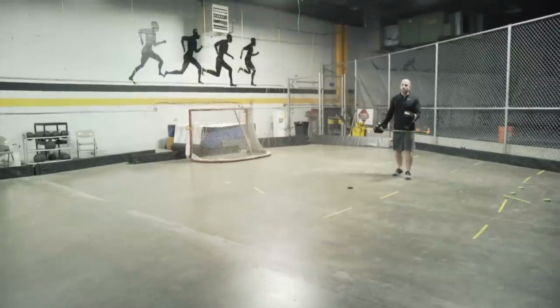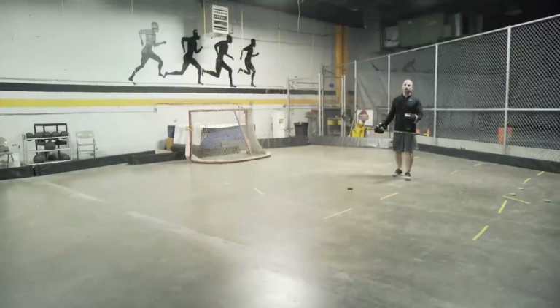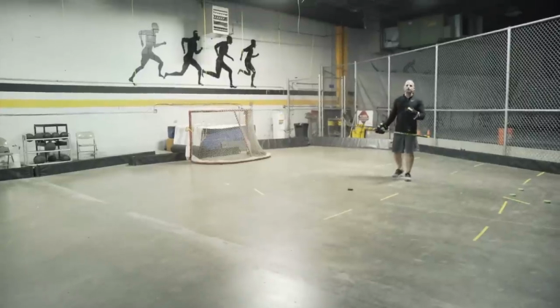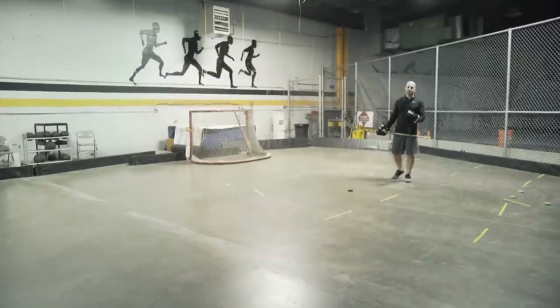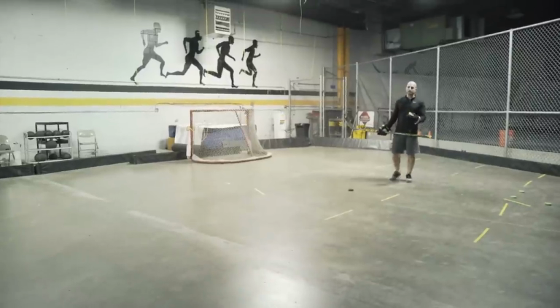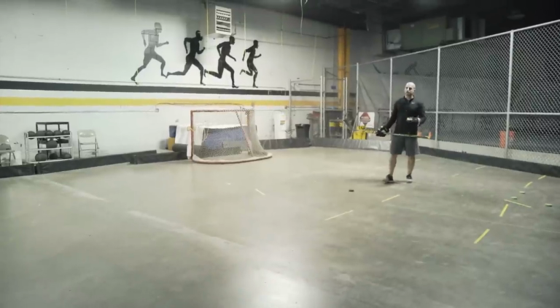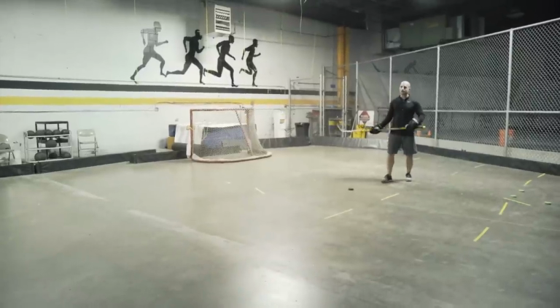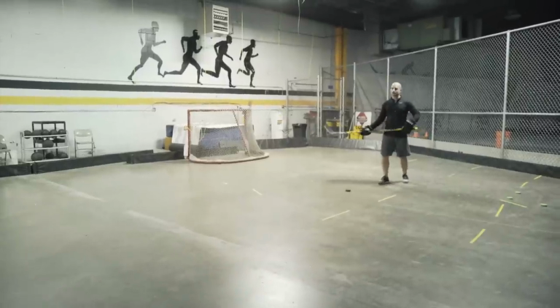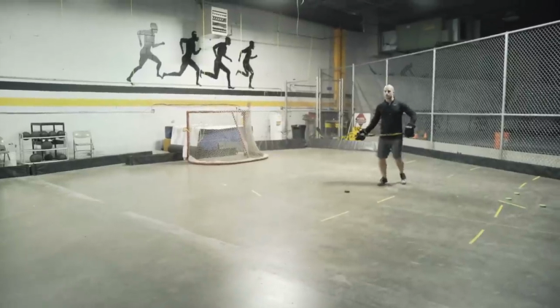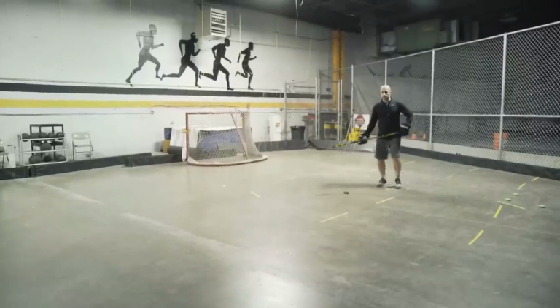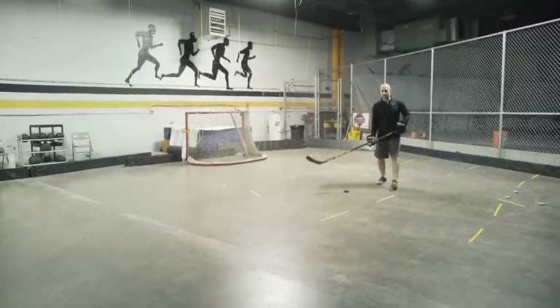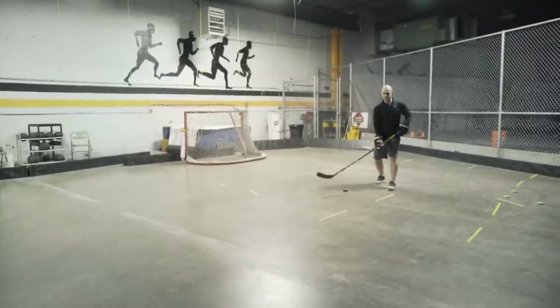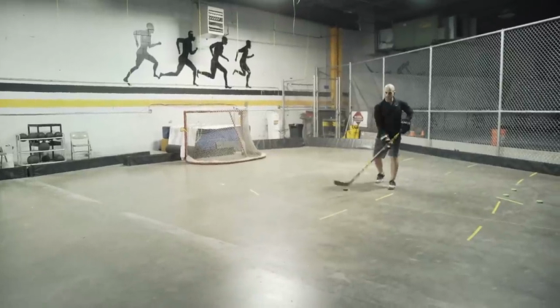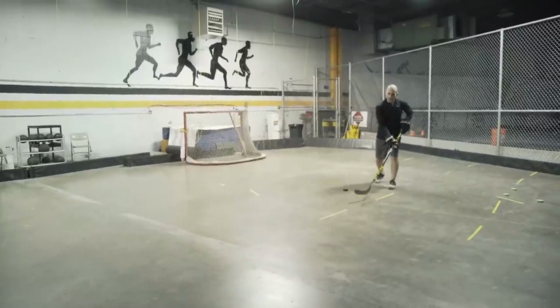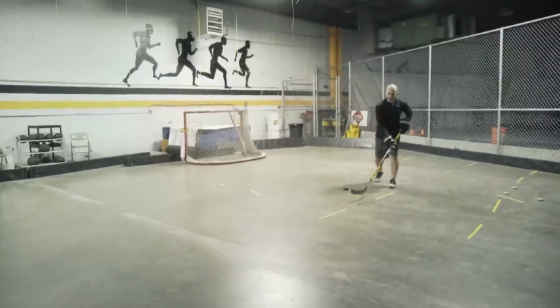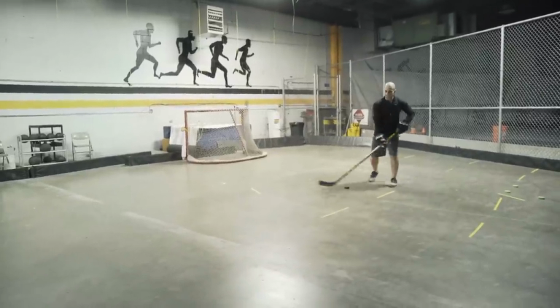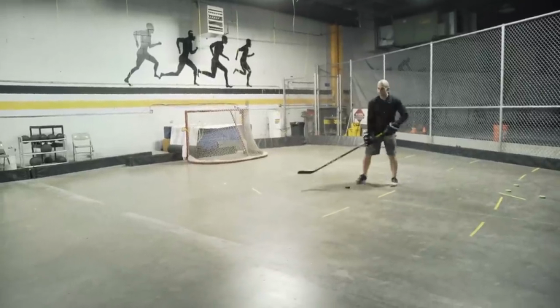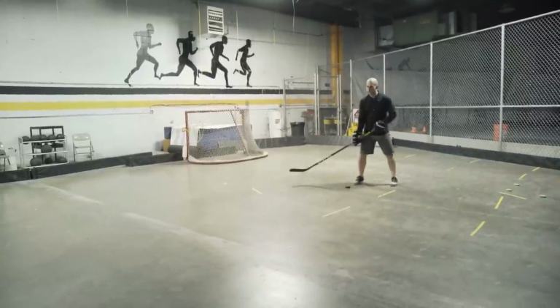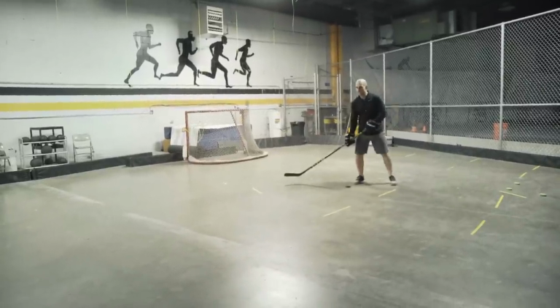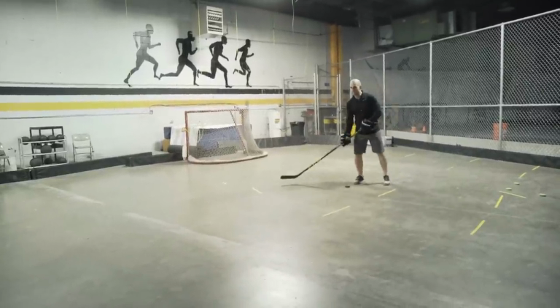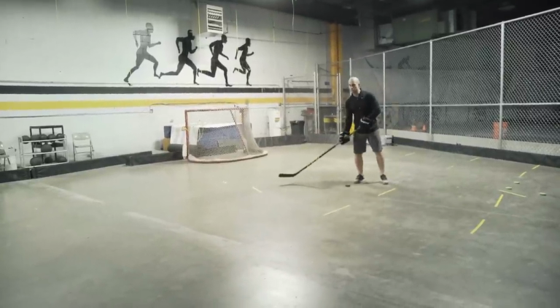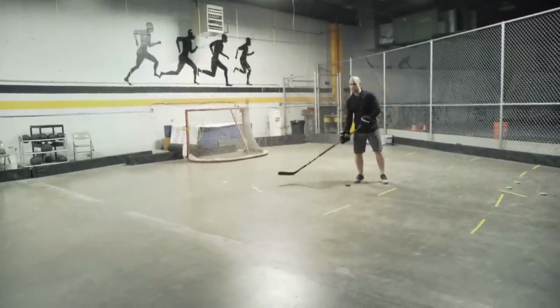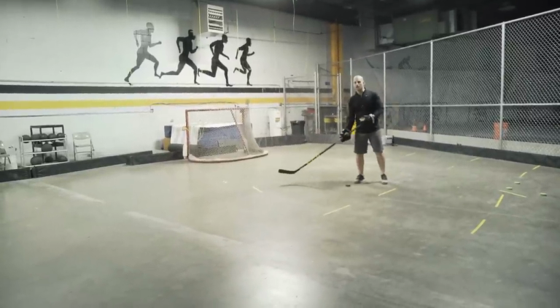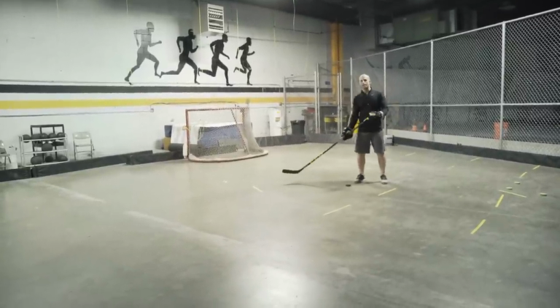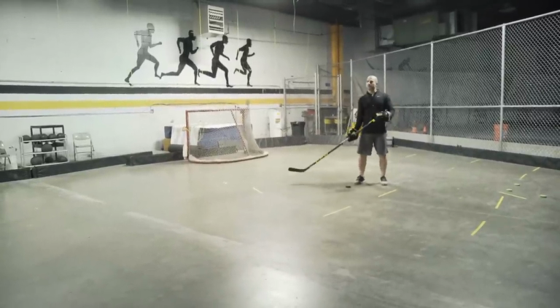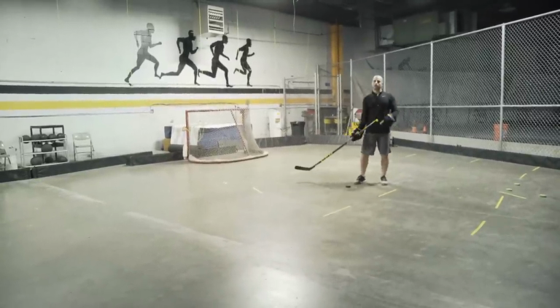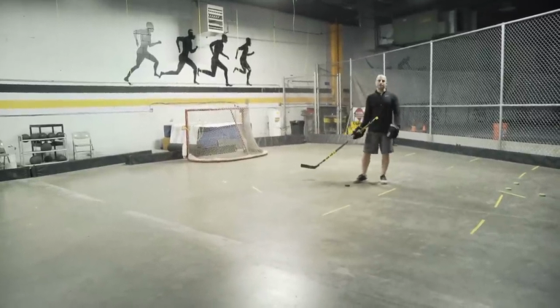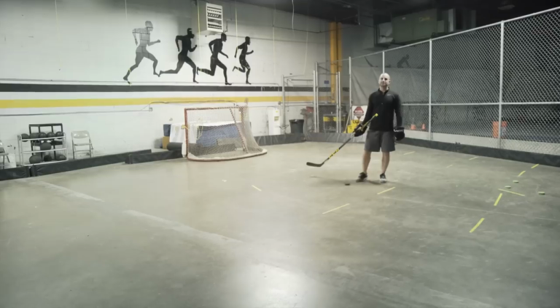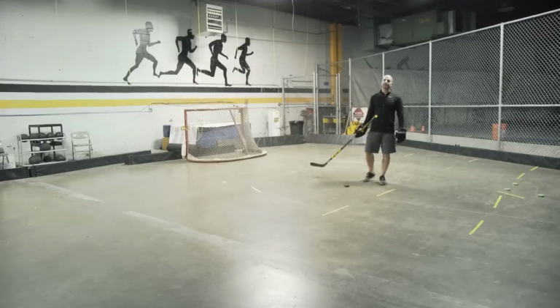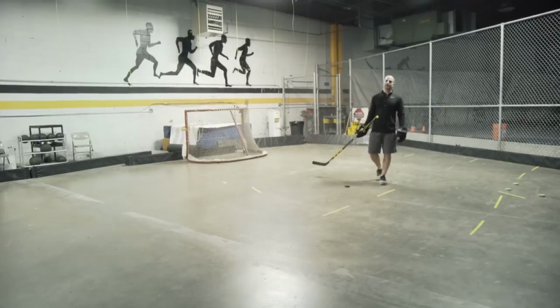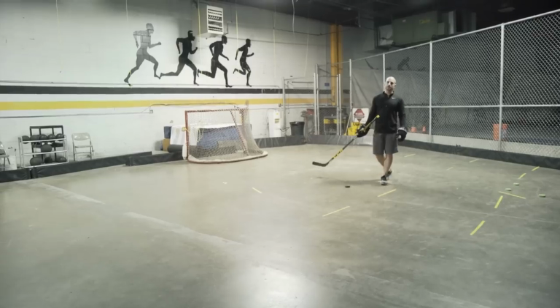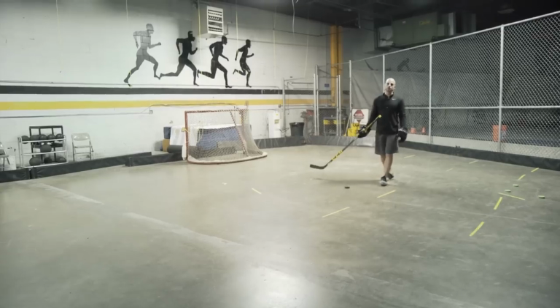This is also a great move for getting a shot off: make that backhand forehand move and then, without any extra stick handles, release that puck.